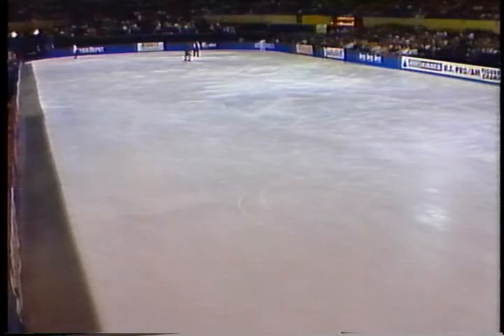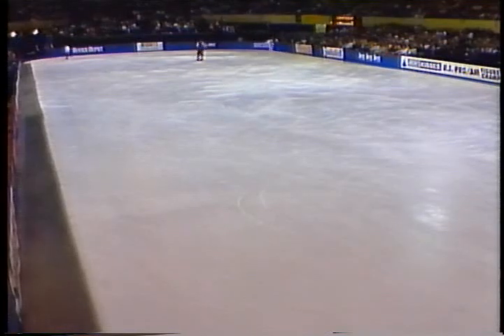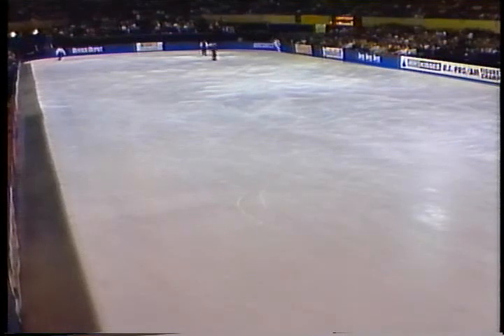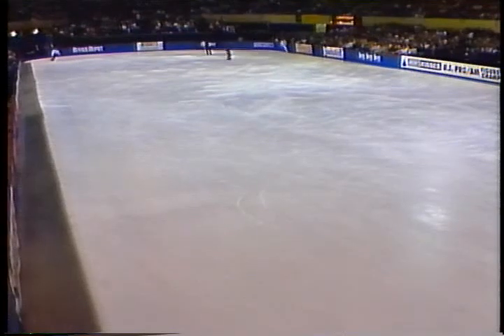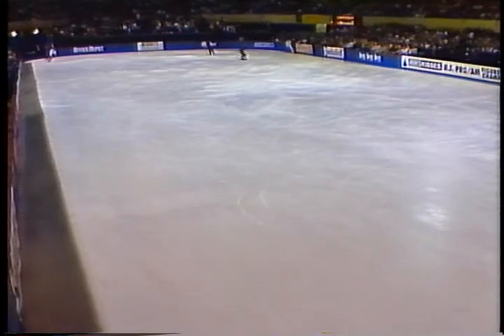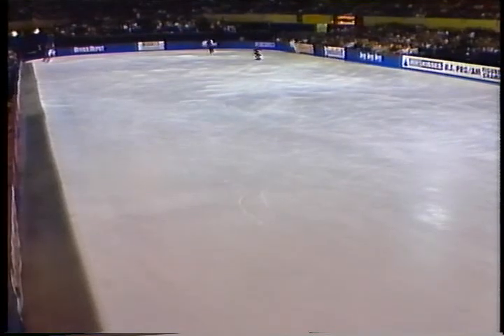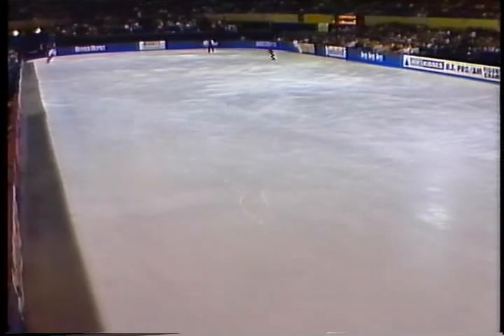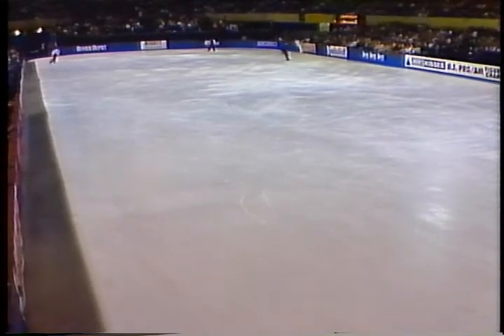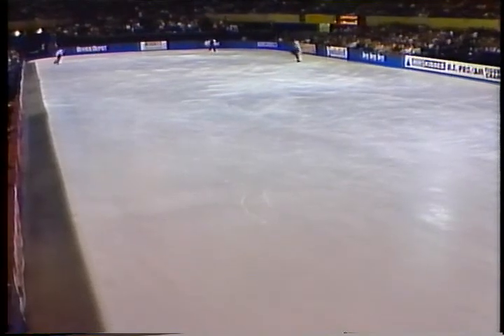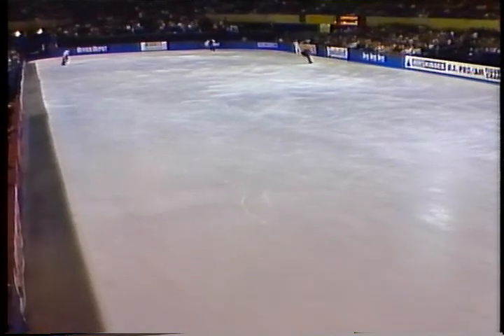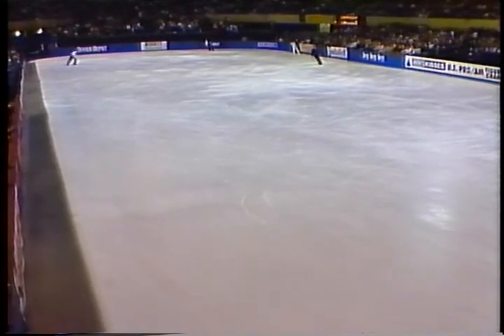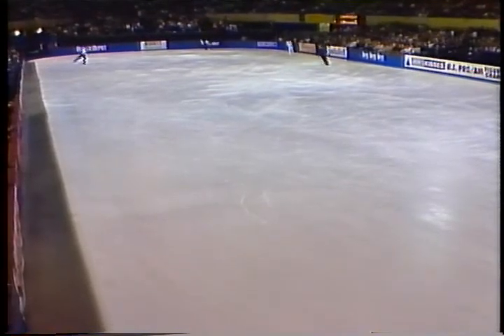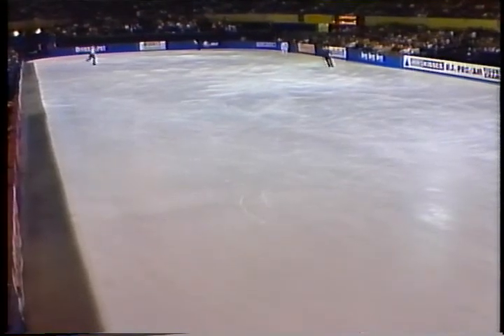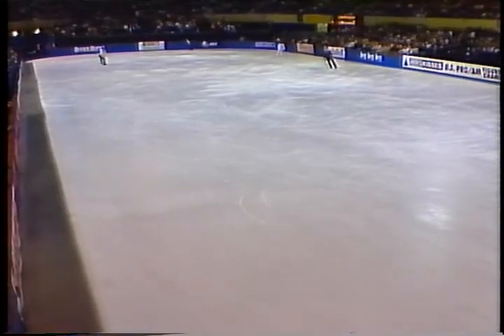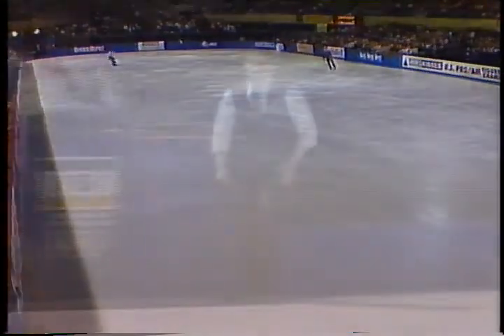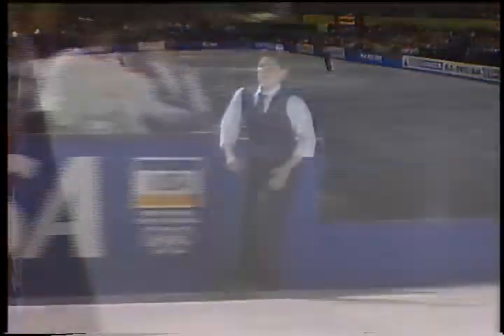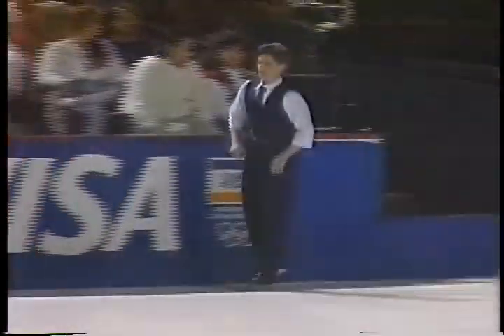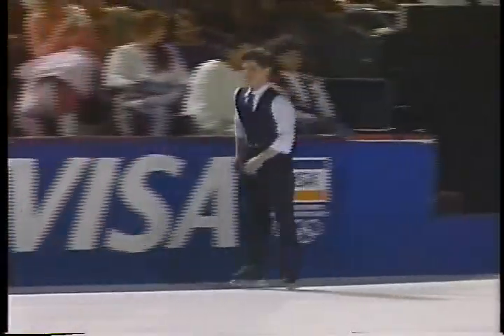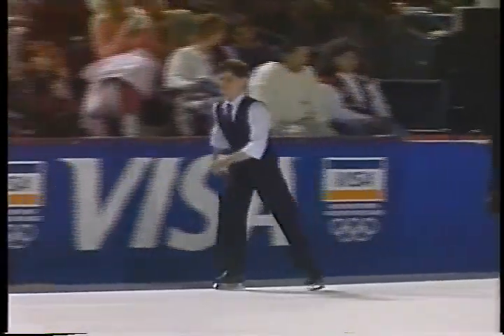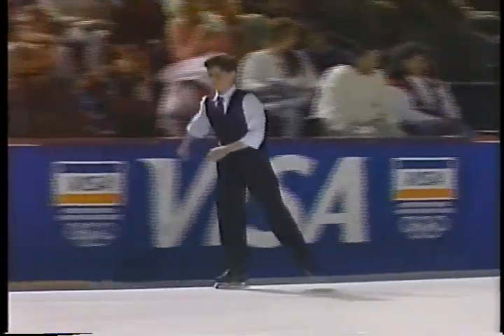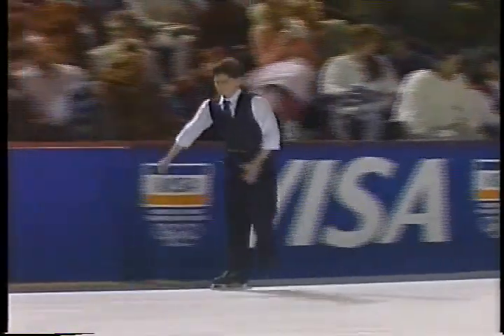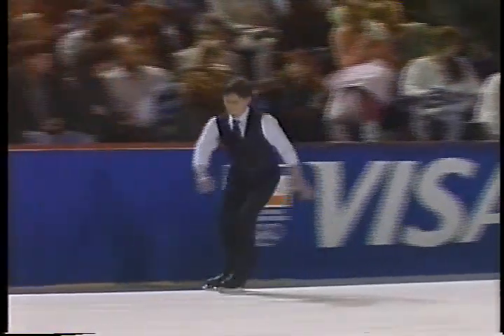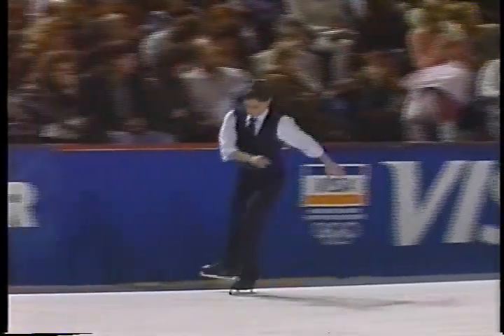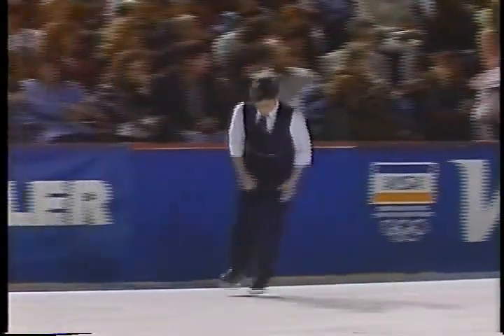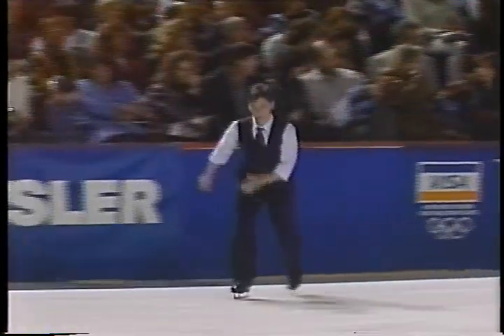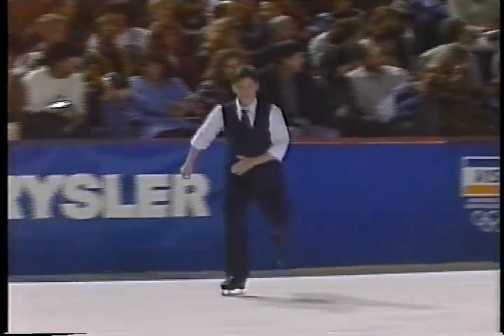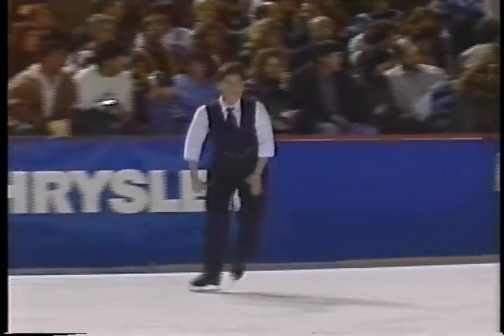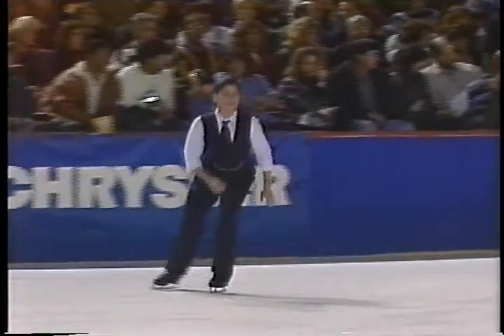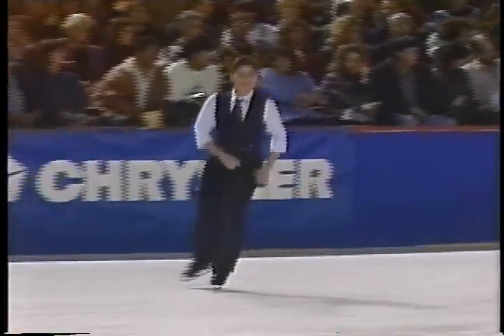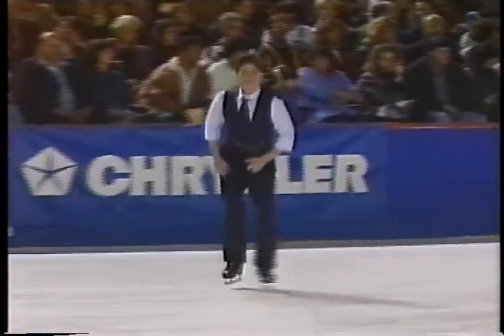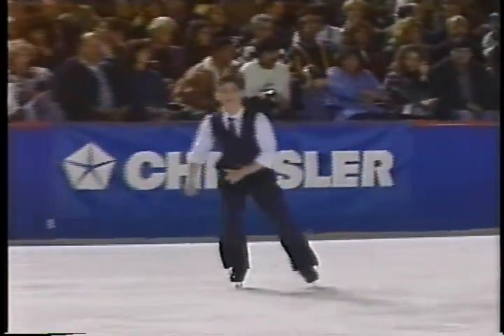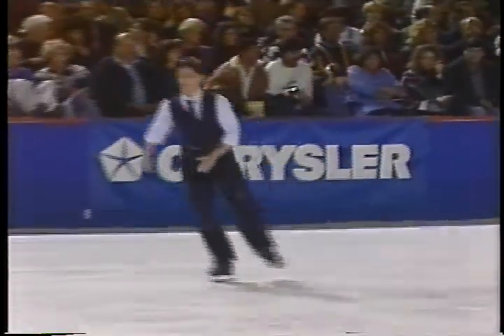Sixes for artistic impression. Now the skaters are about two minutes into their warm-up.